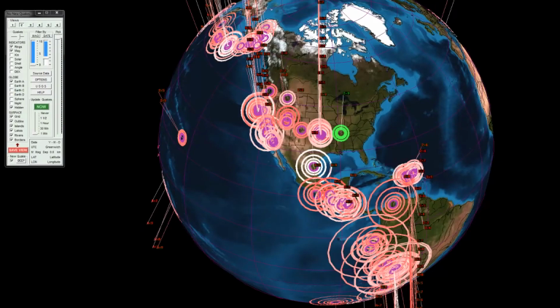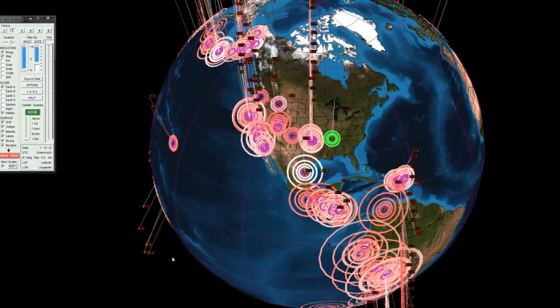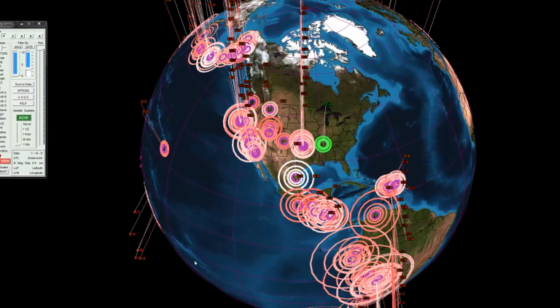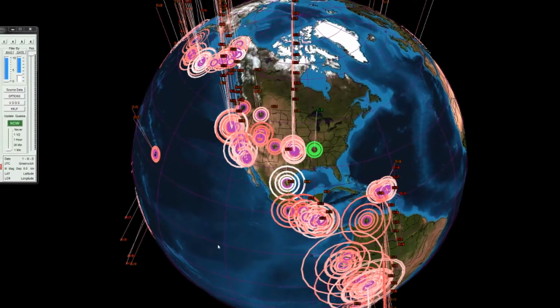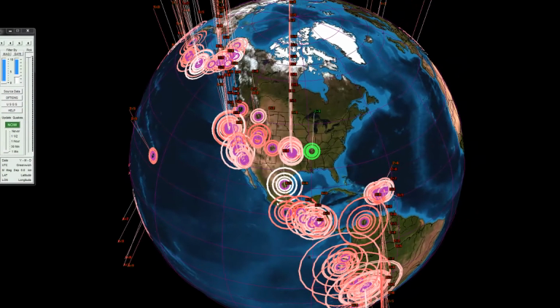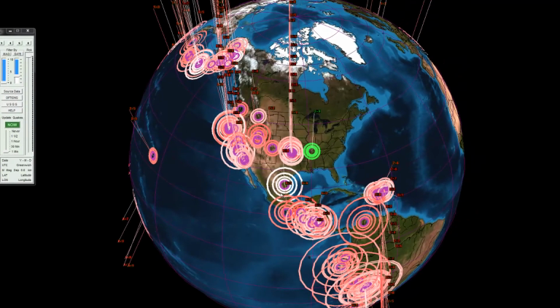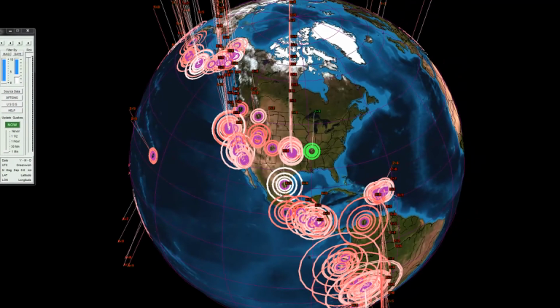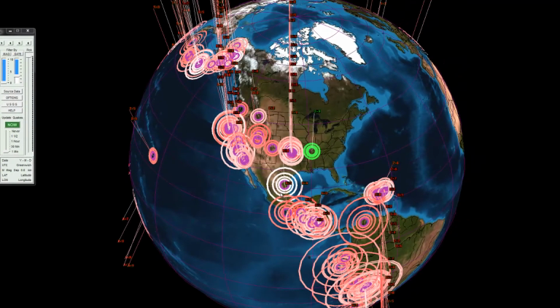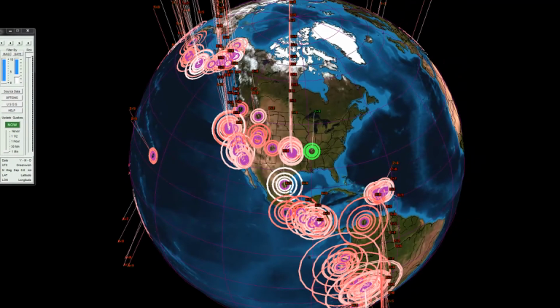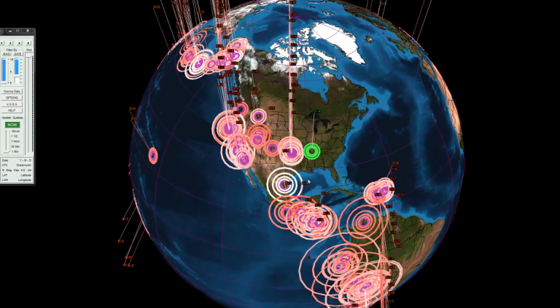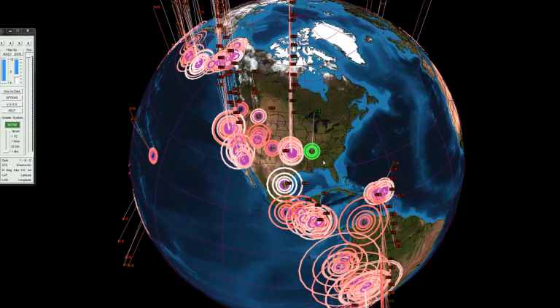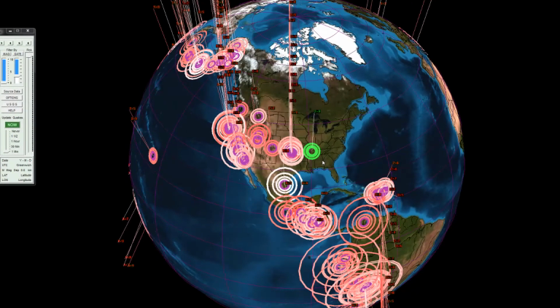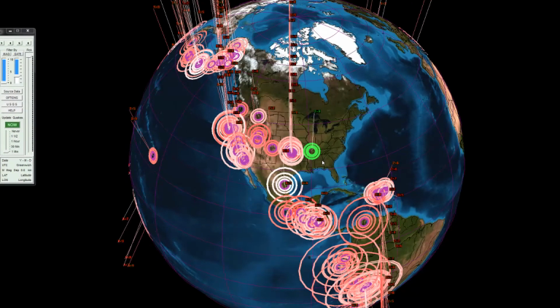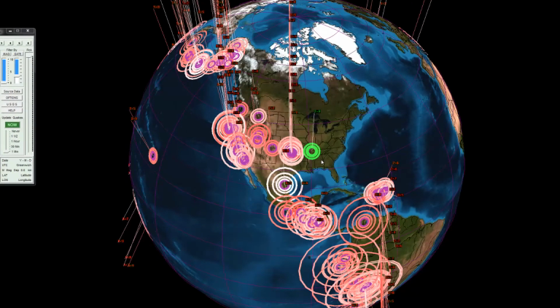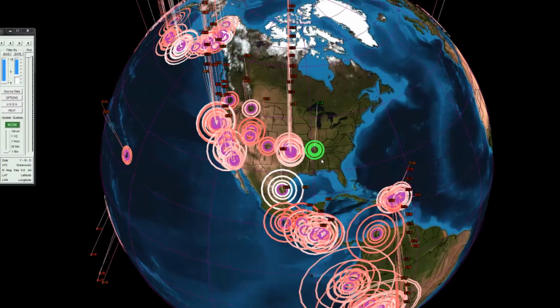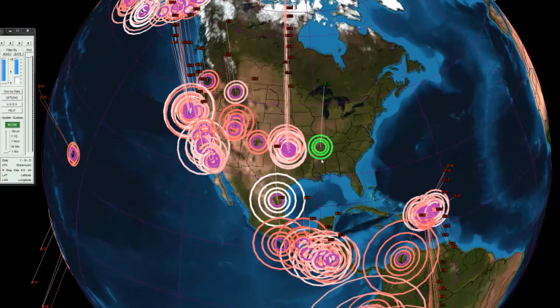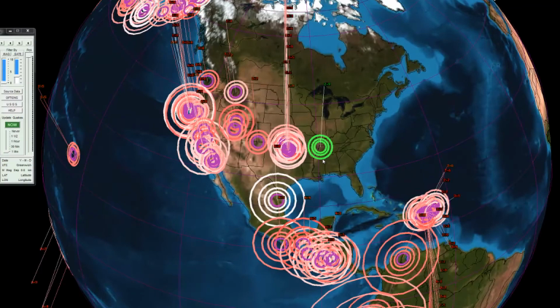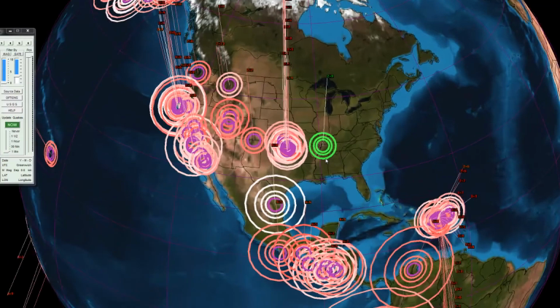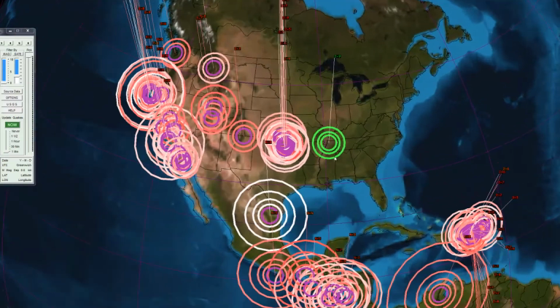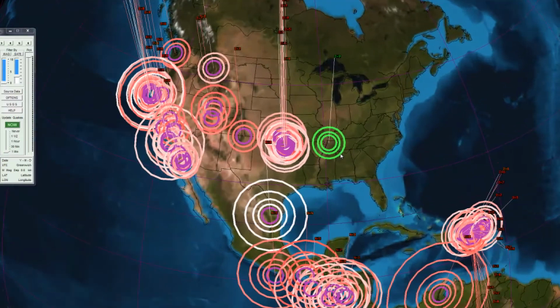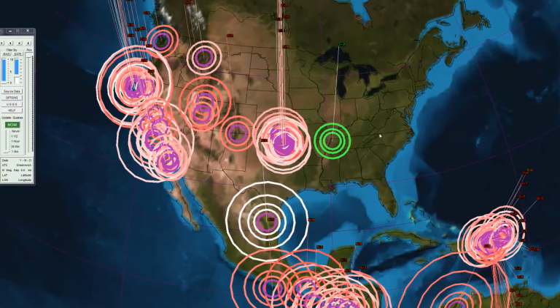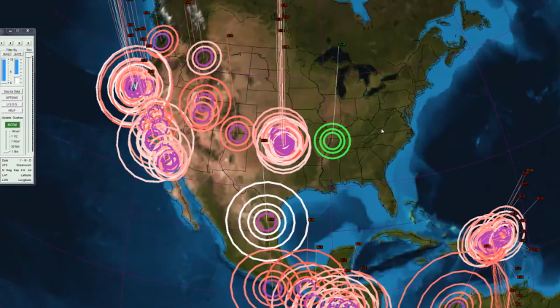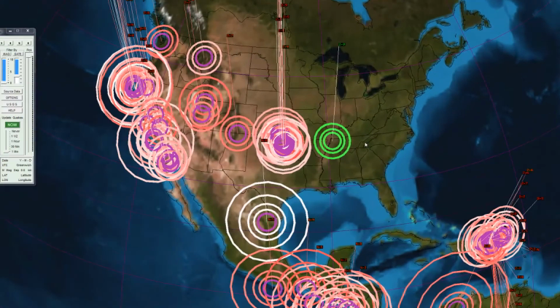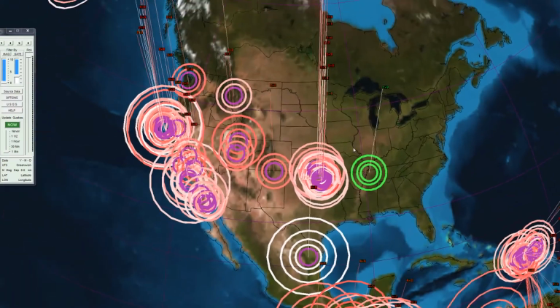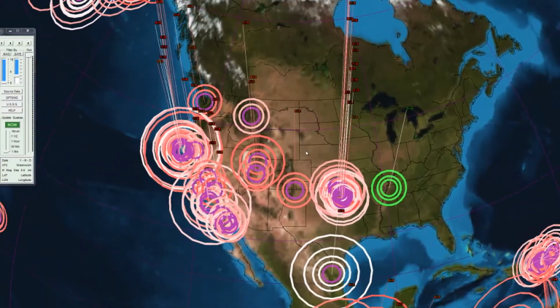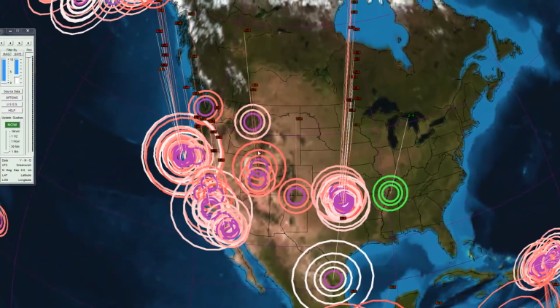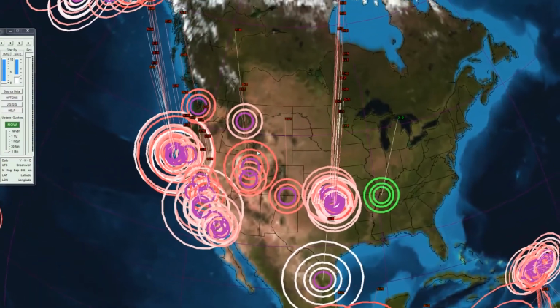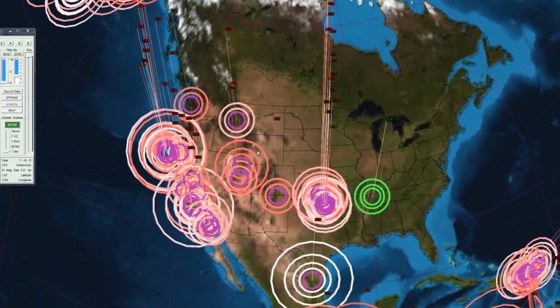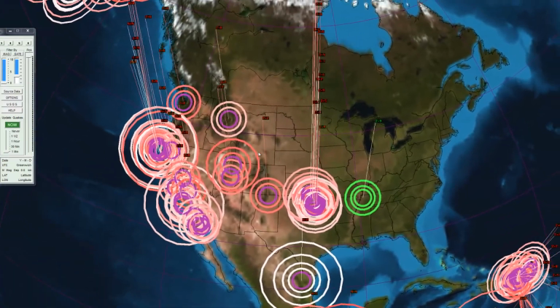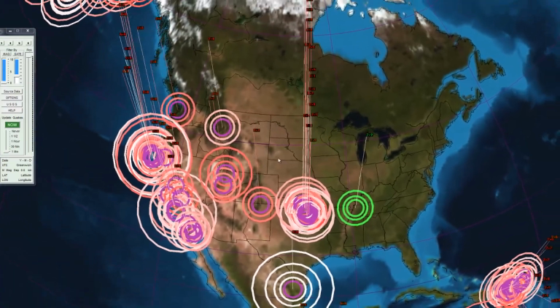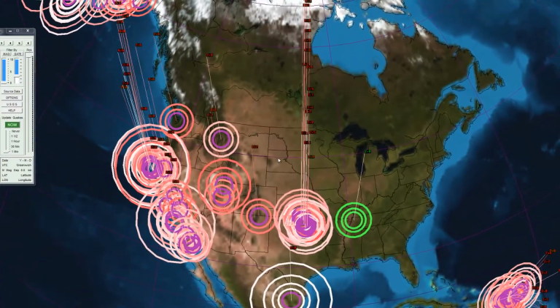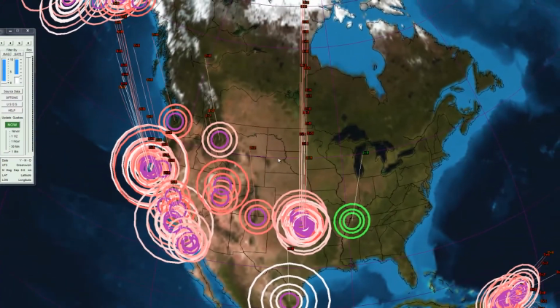We'll always use the Earthquake 3D program to show the earthquakes. And there it is — the 2.9, square within the hour.